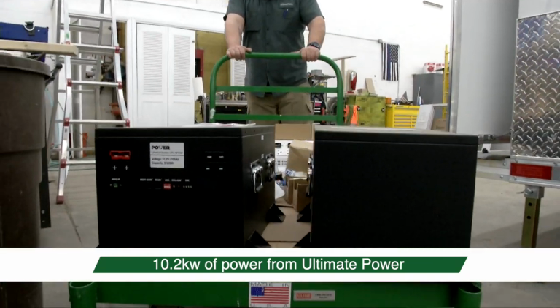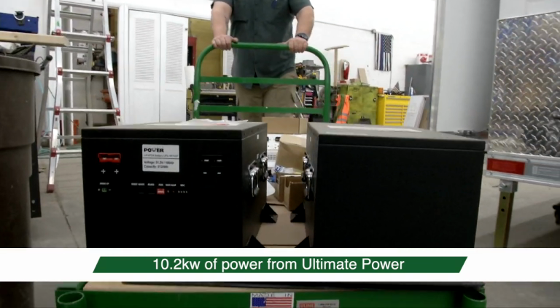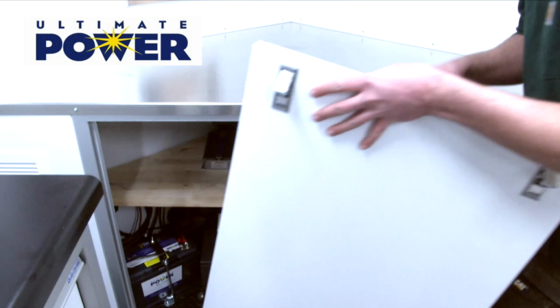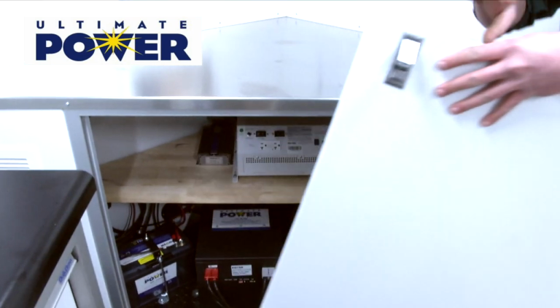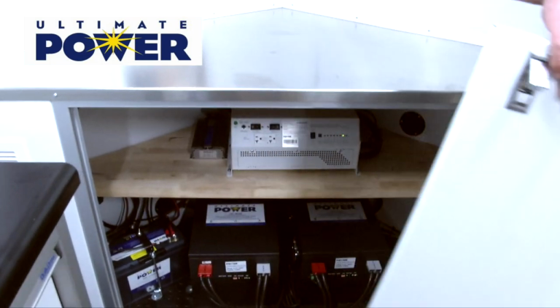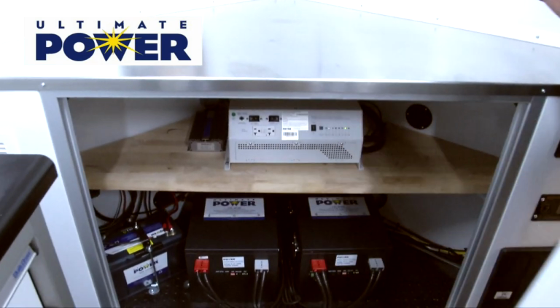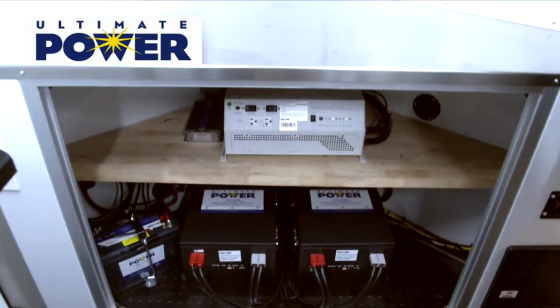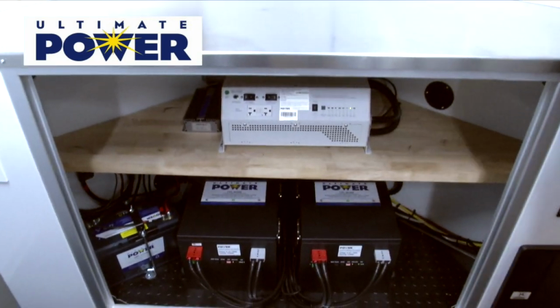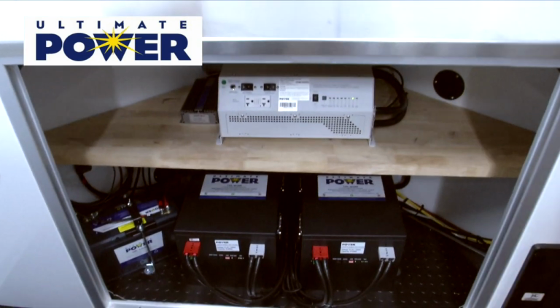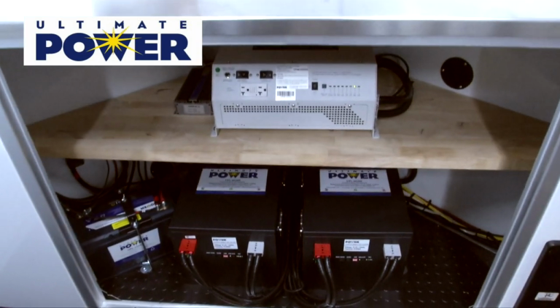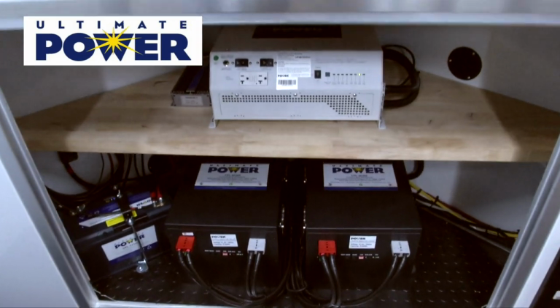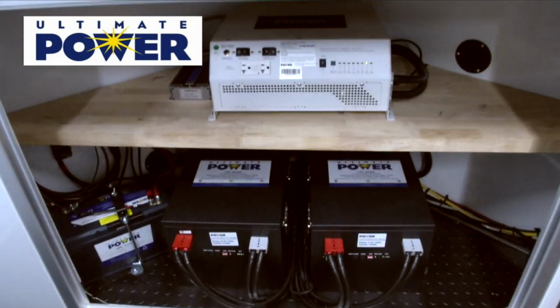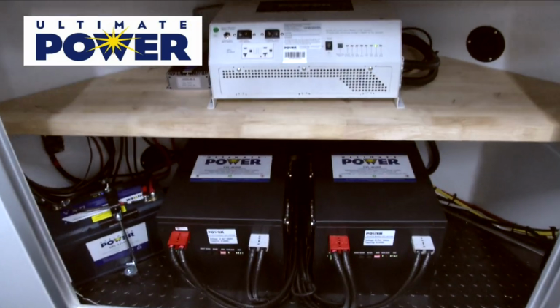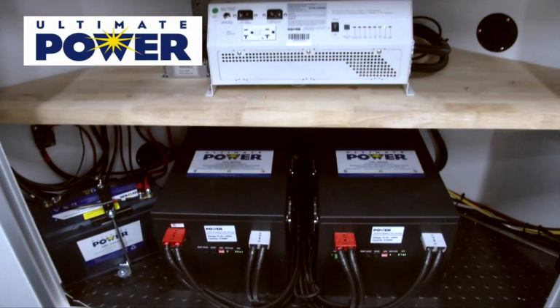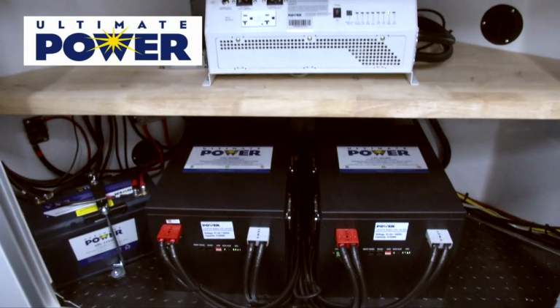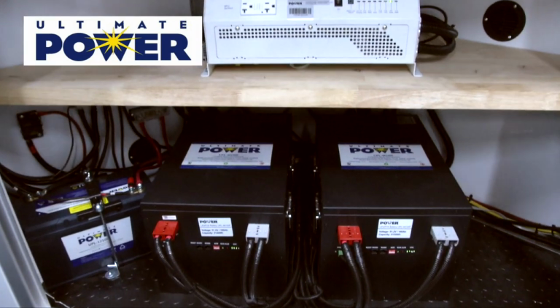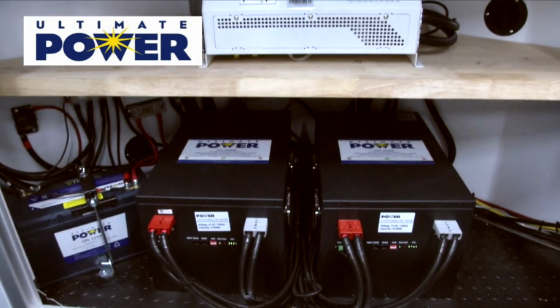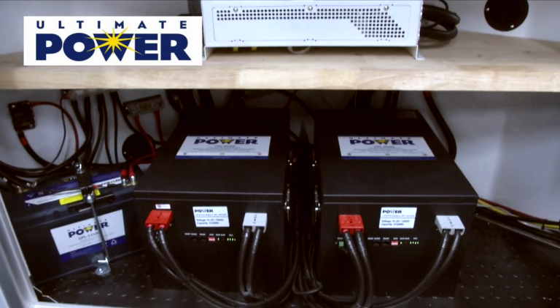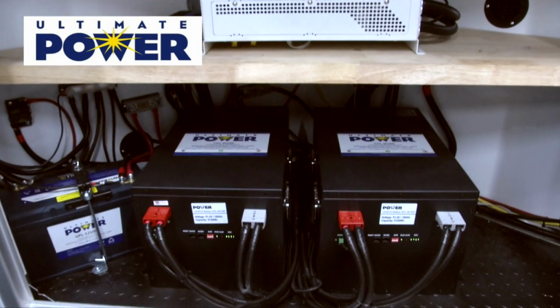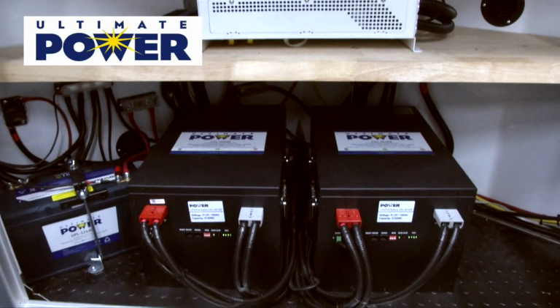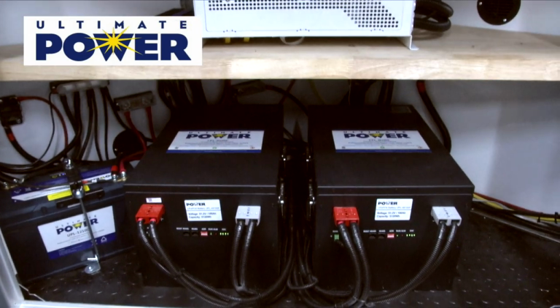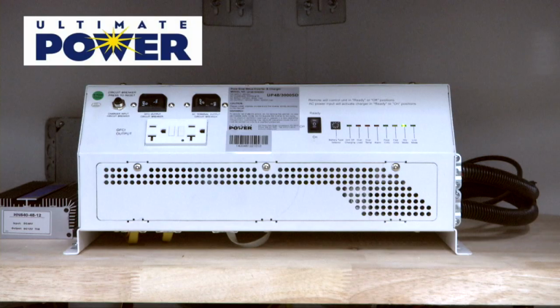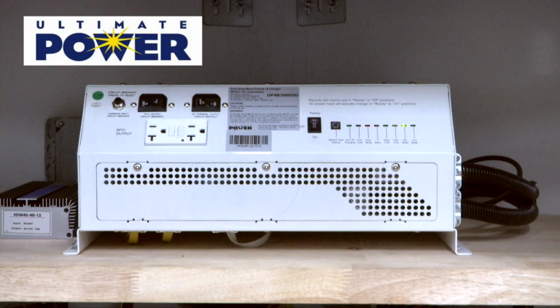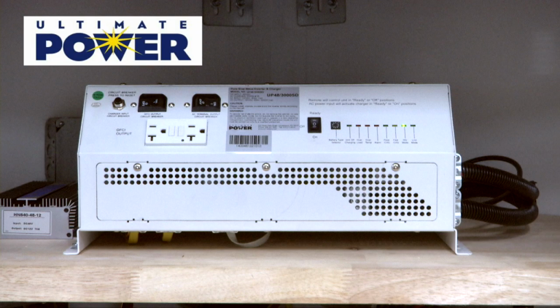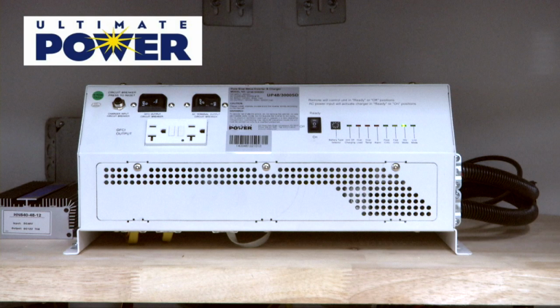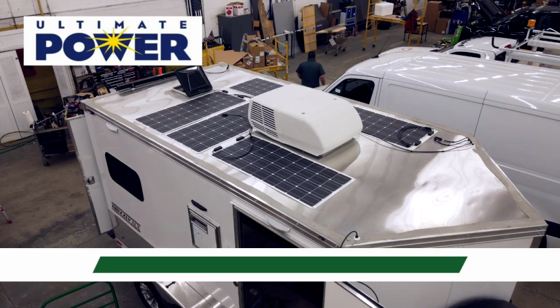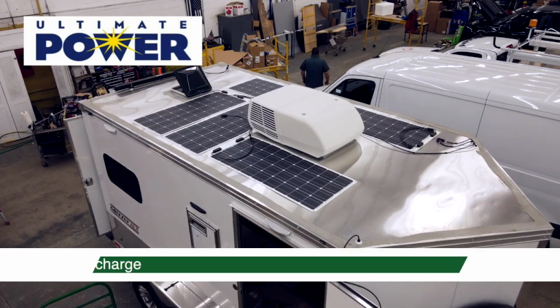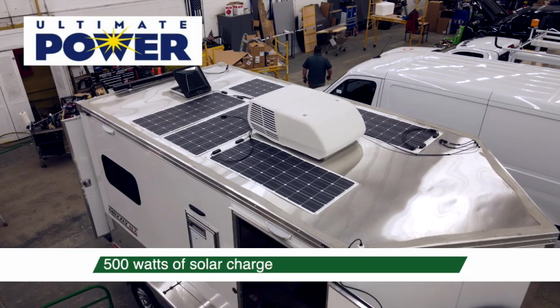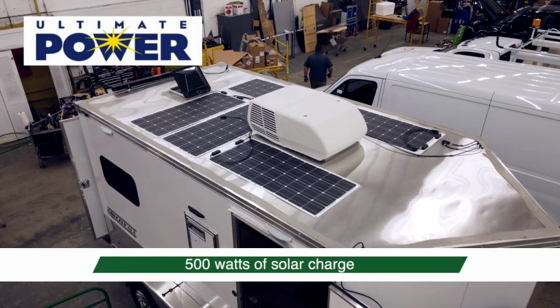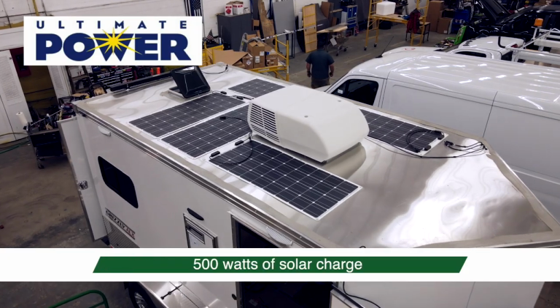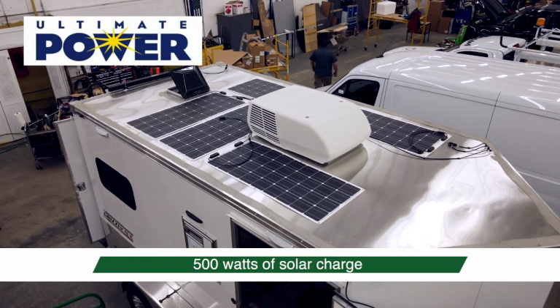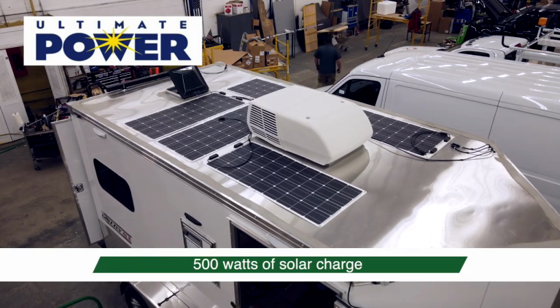We're partnering with a company called Ultimate Power. They're the supplier of the batteries, the inverter, and the solar panel system.